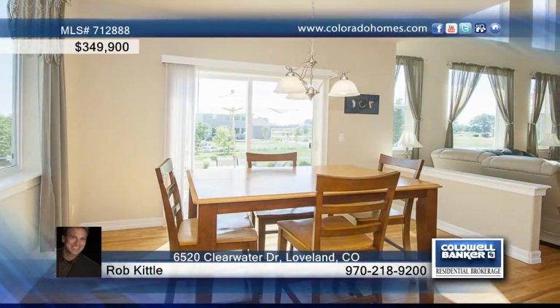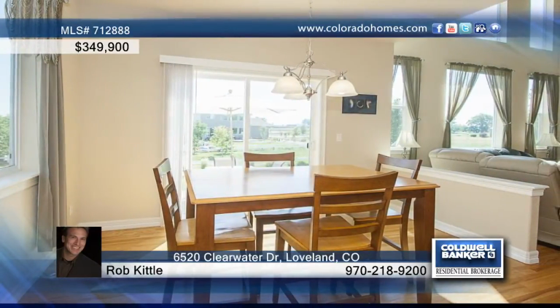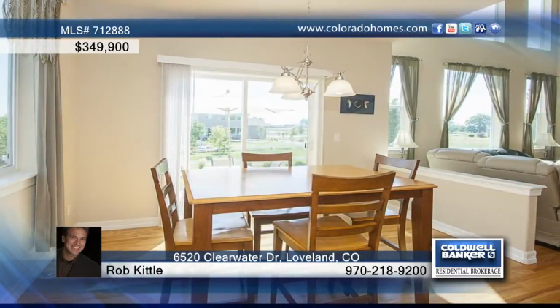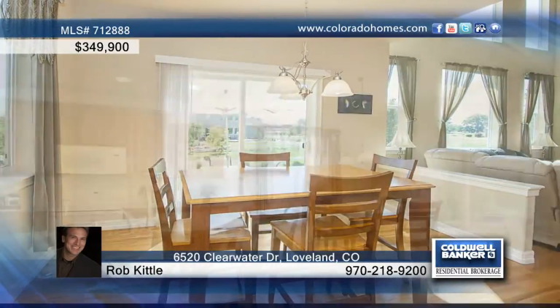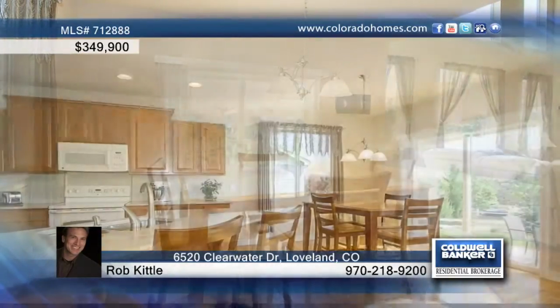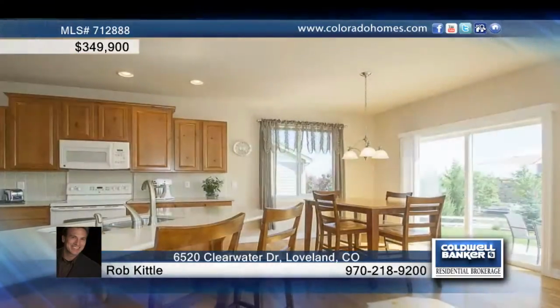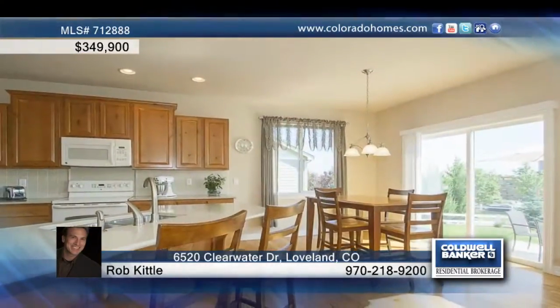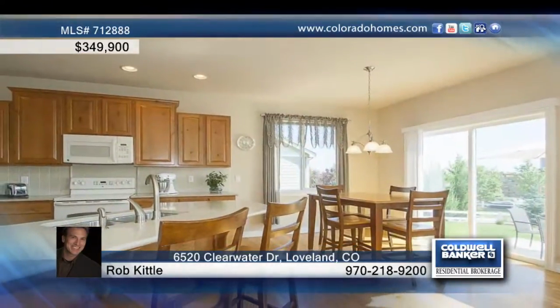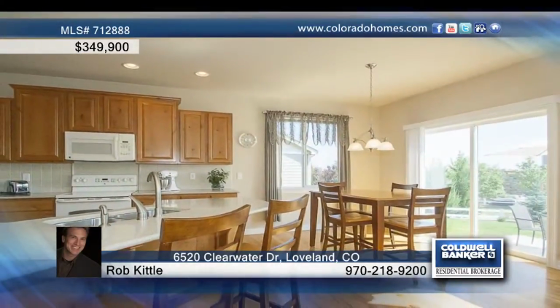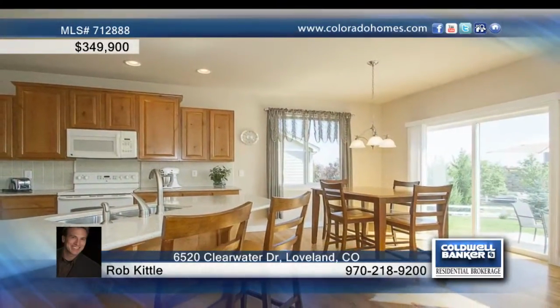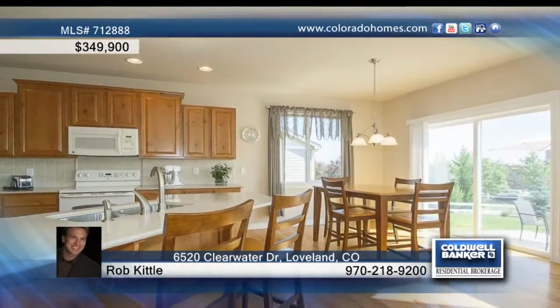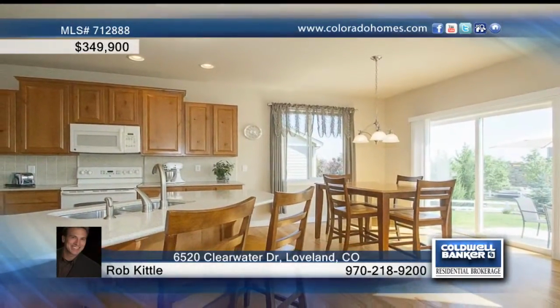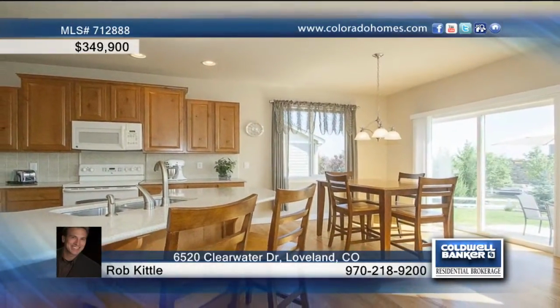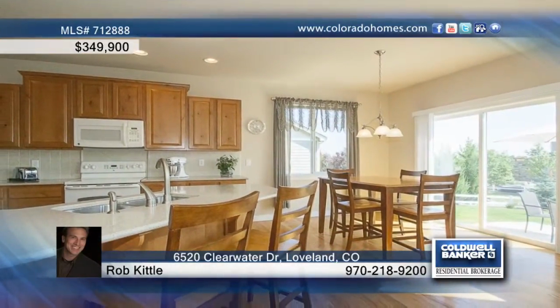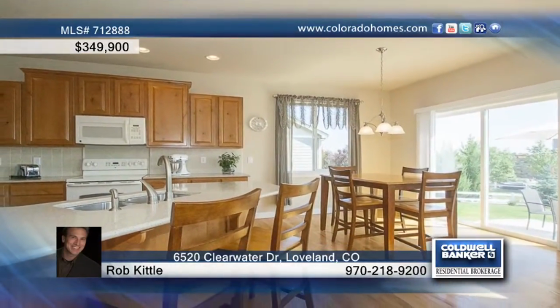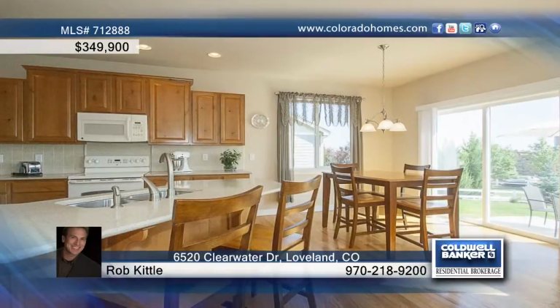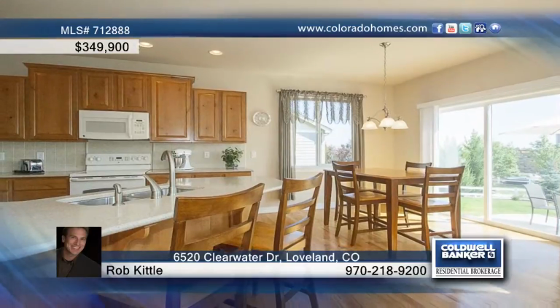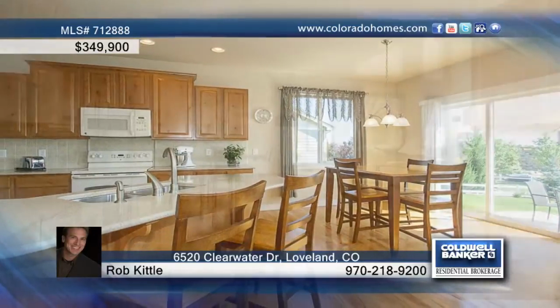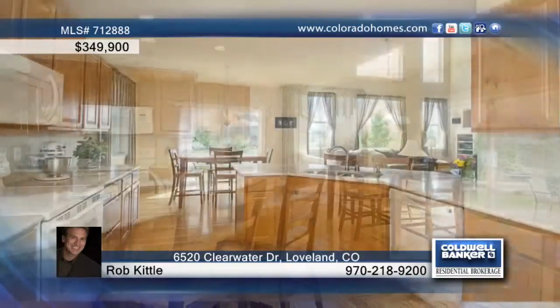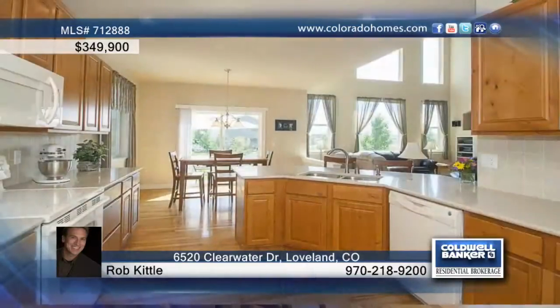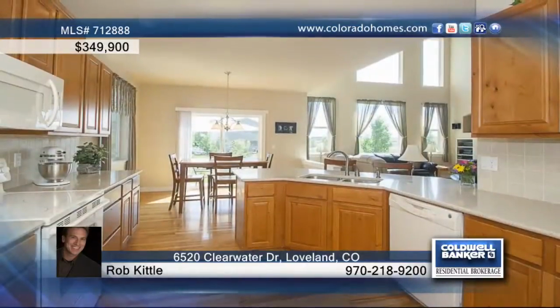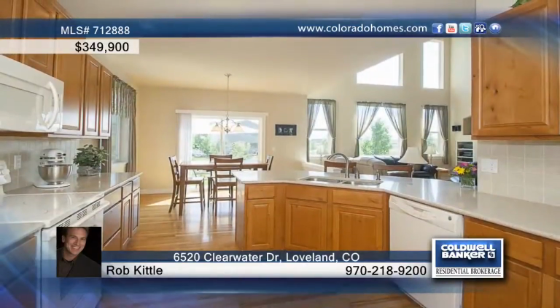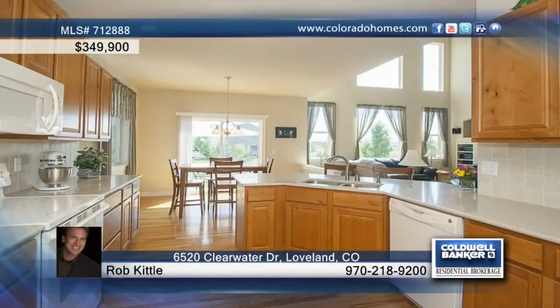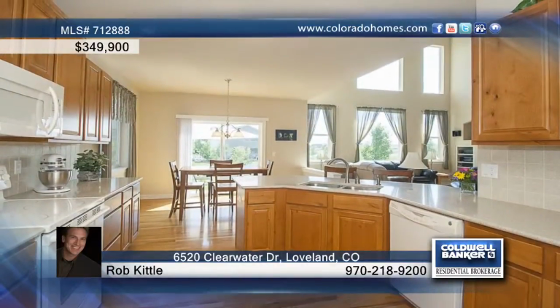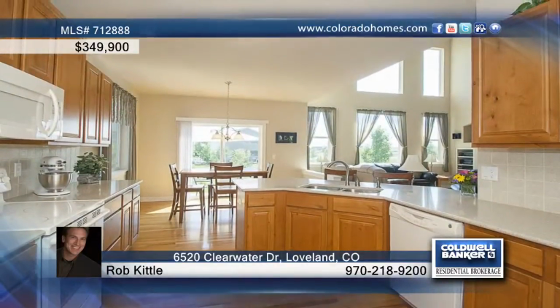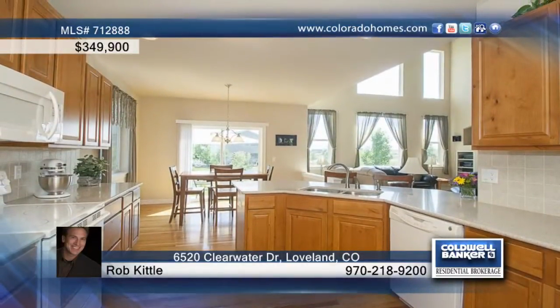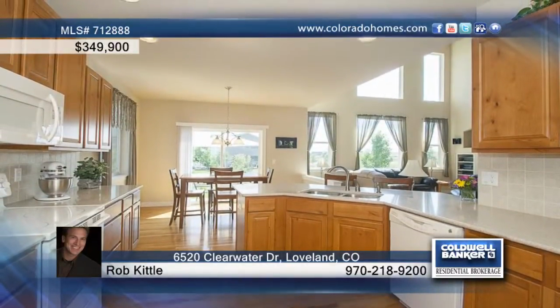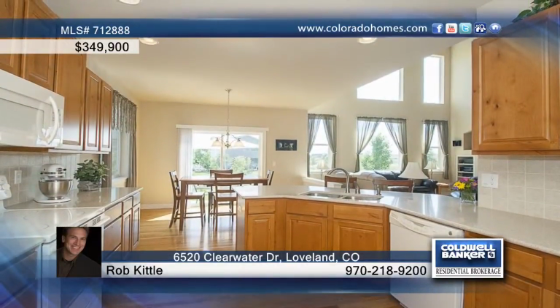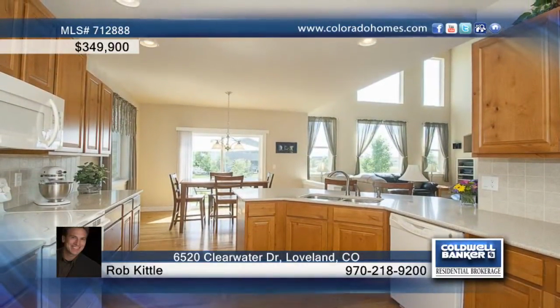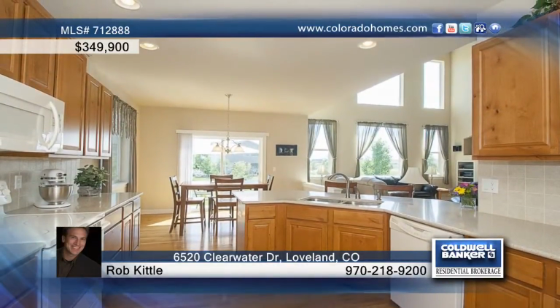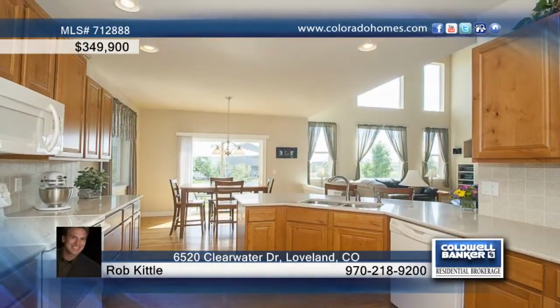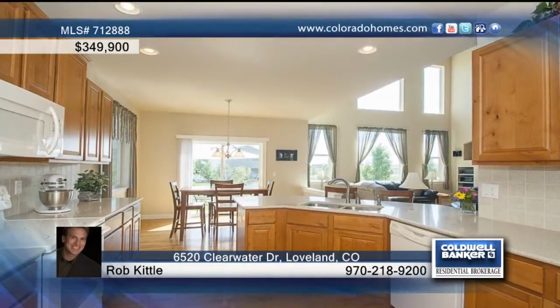An impressive kitchen is highlighted by knotty alder cabinets, silestone counters, a tile backsplash, slide-out drawers, and more.